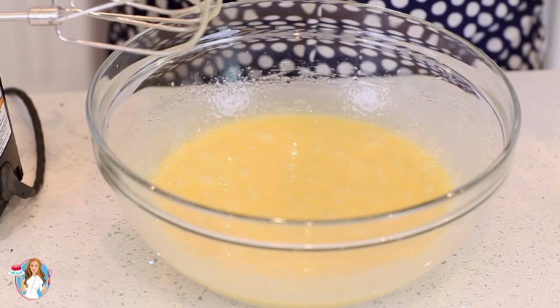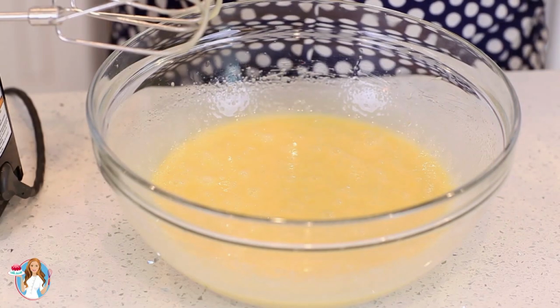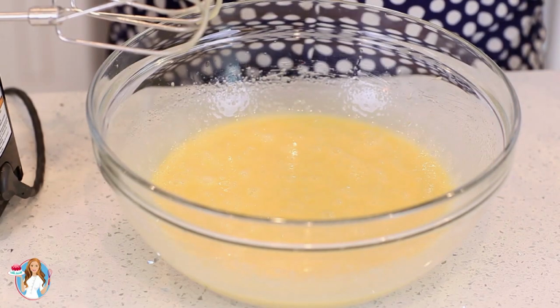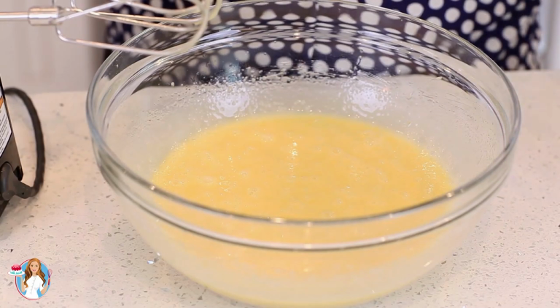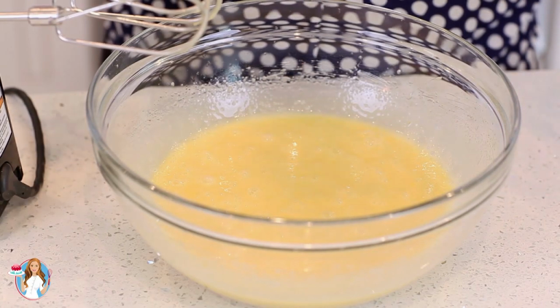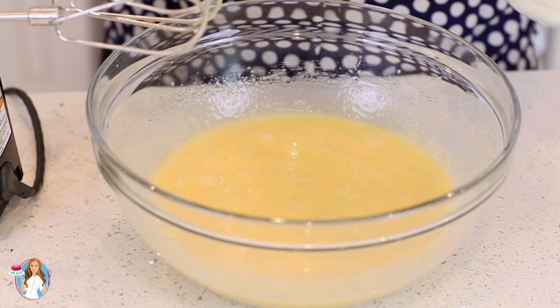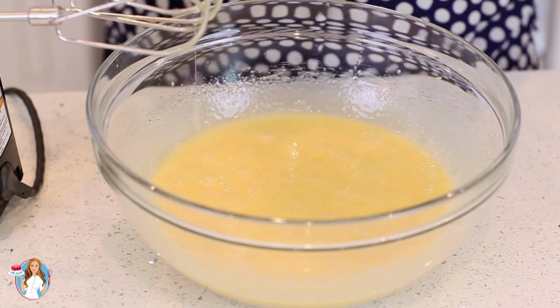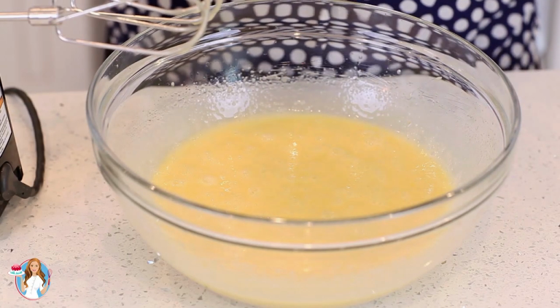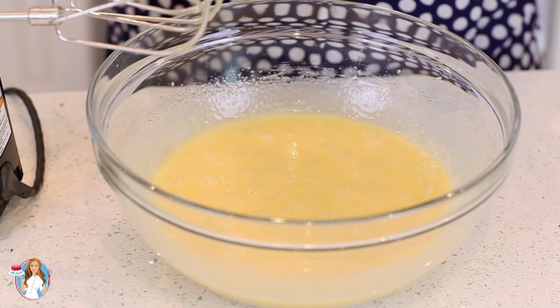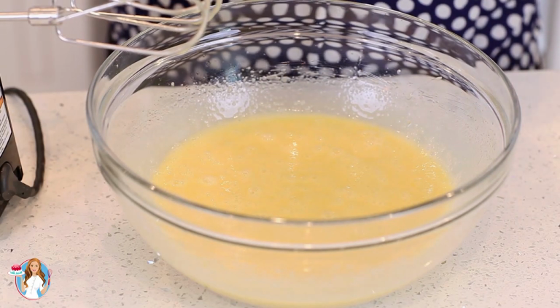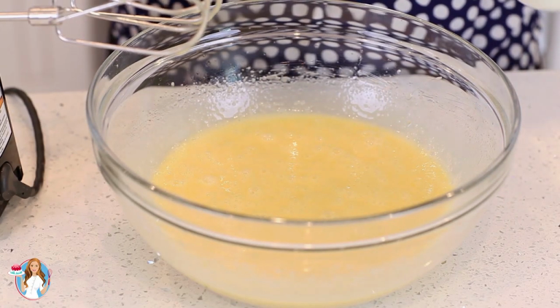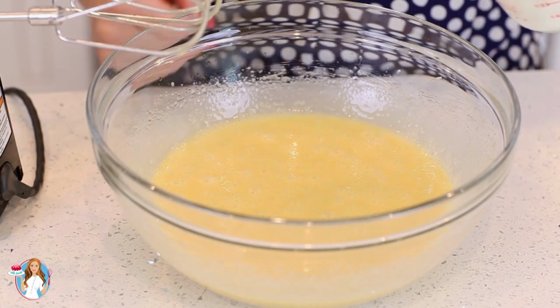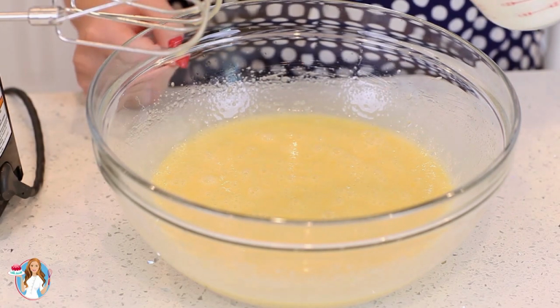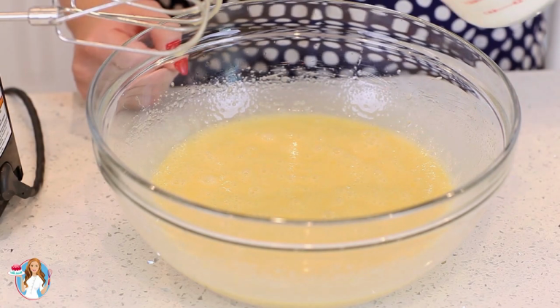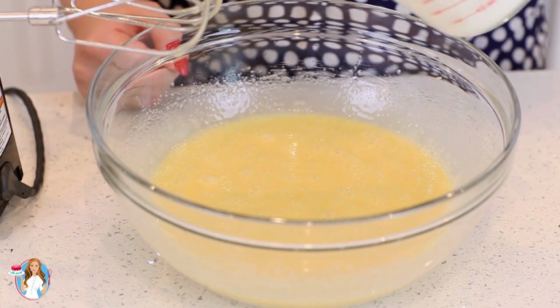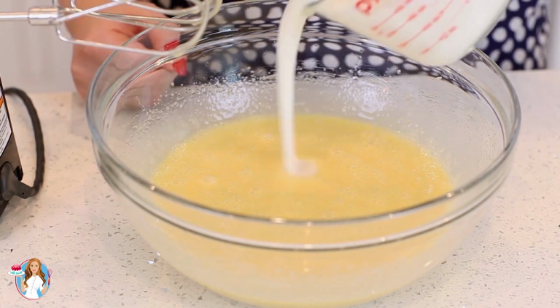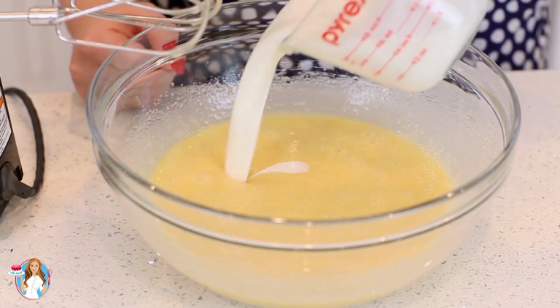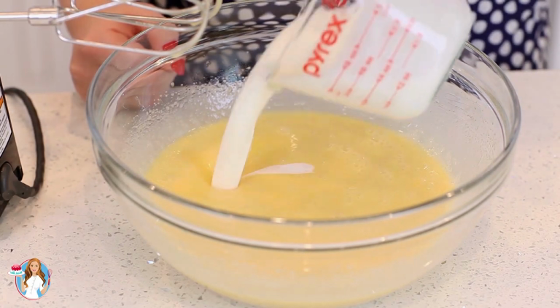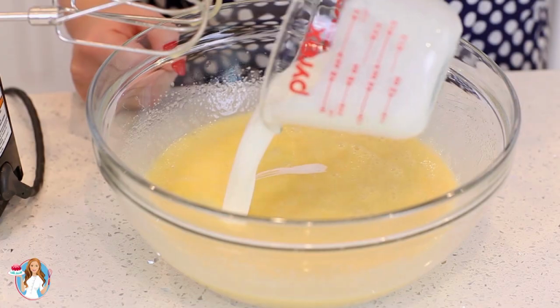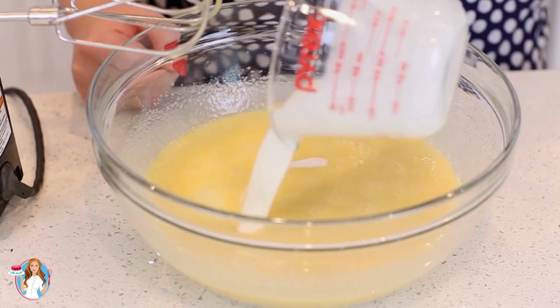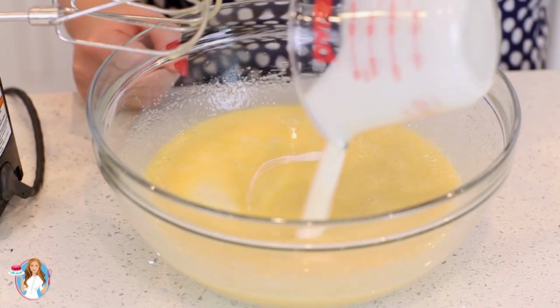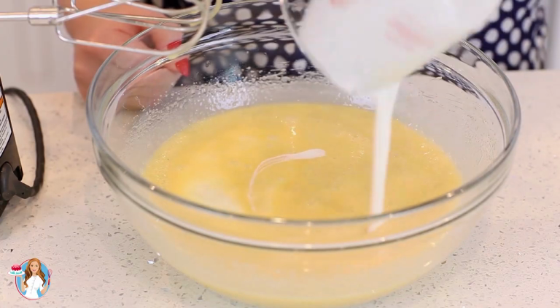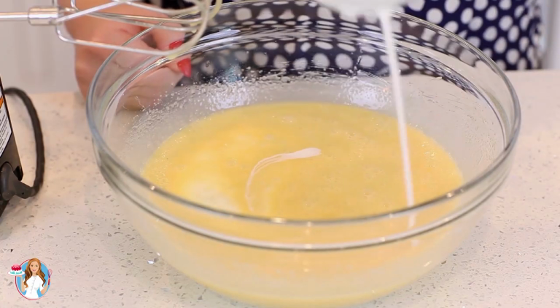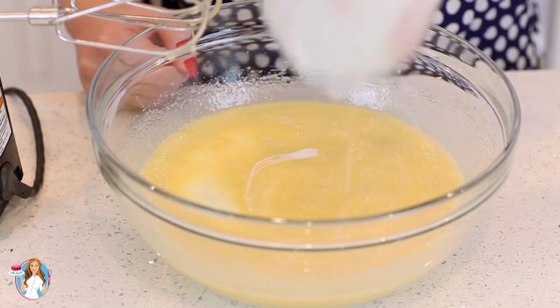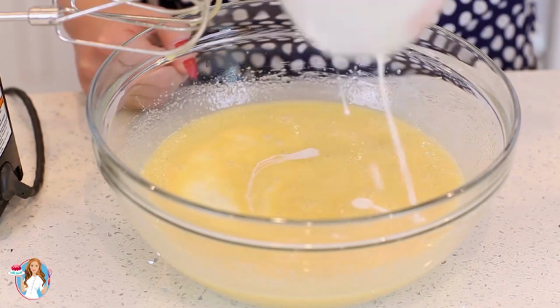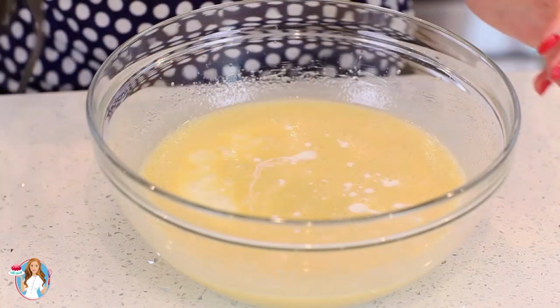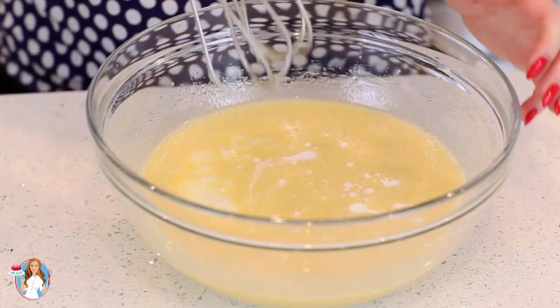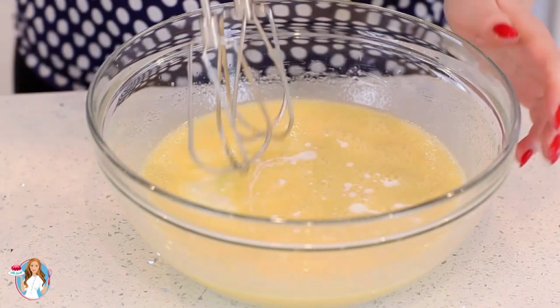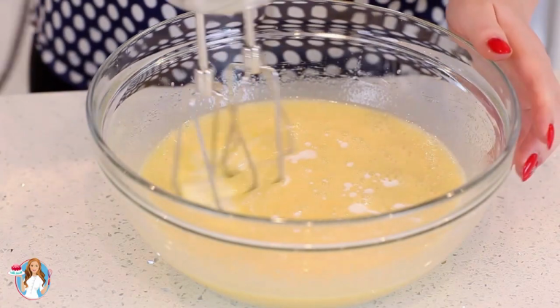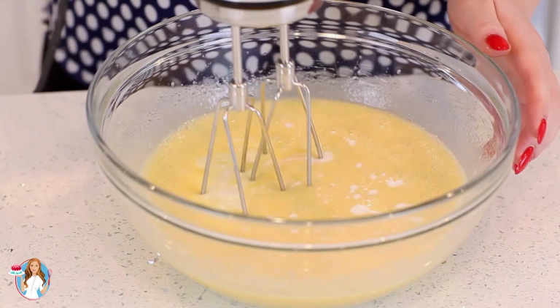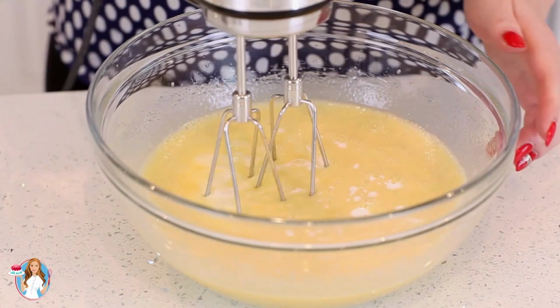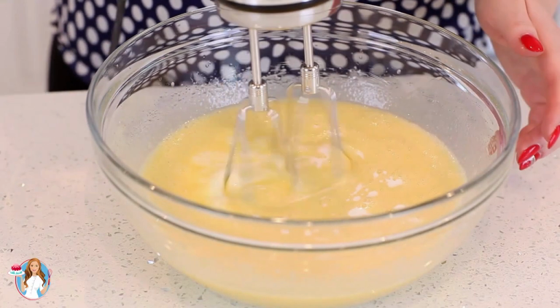And then into this mixture I'm going to add in one cup of low-fat buttermilk and give that a quick mix.